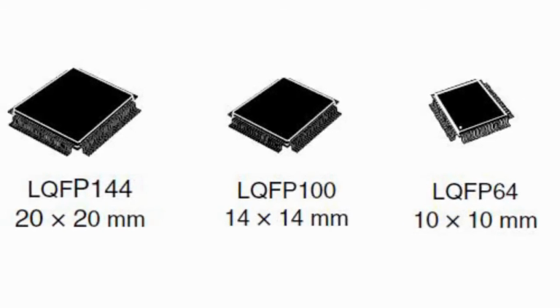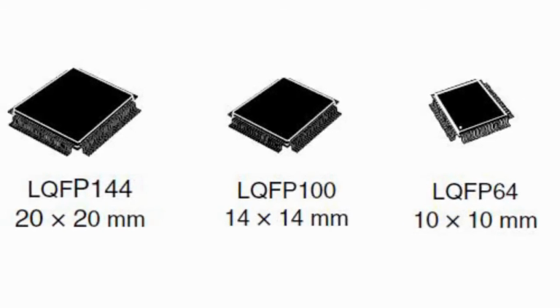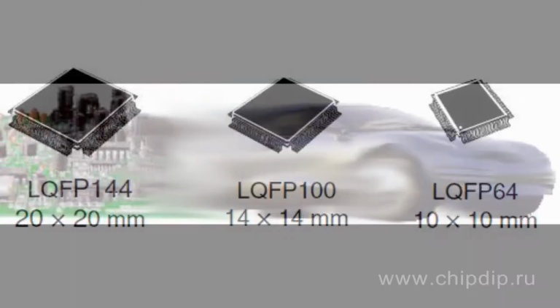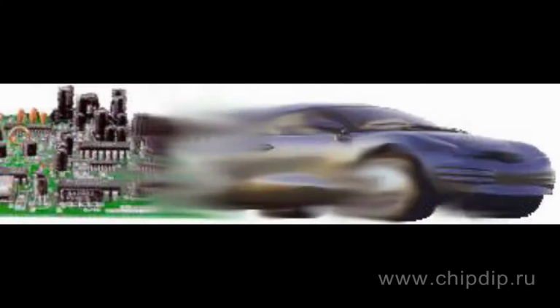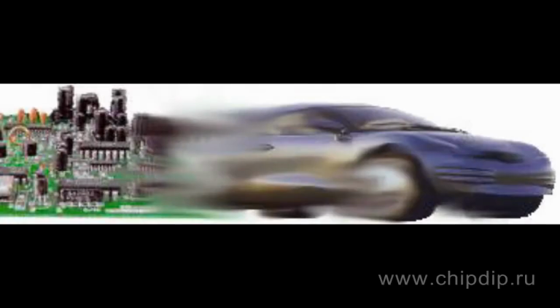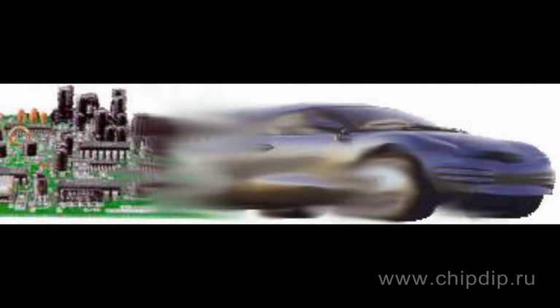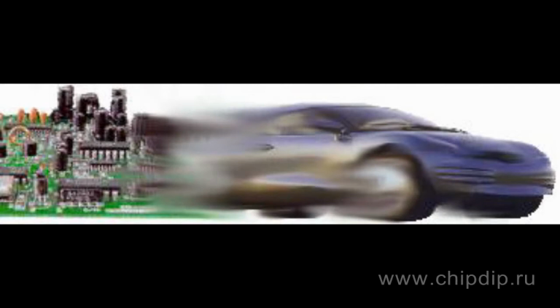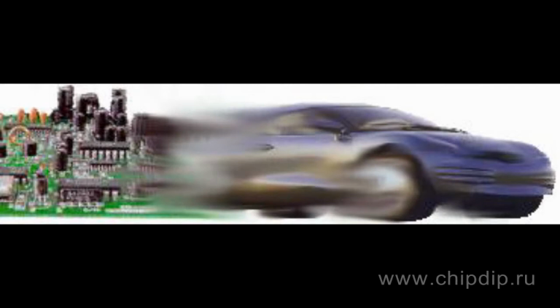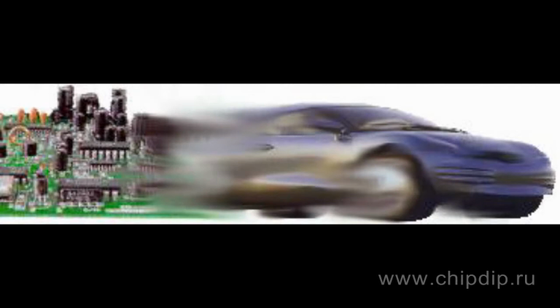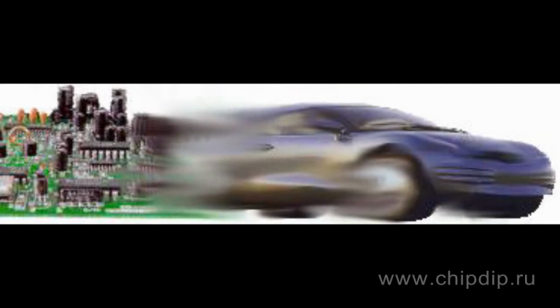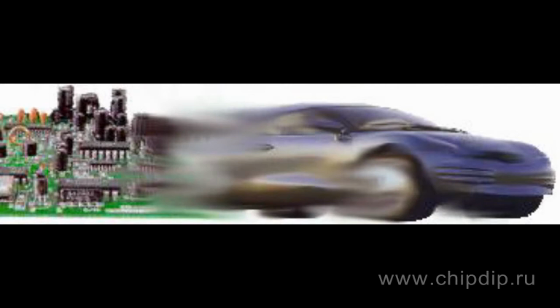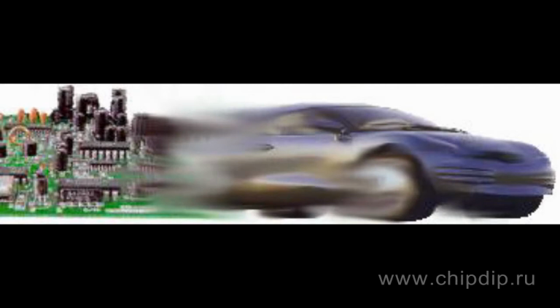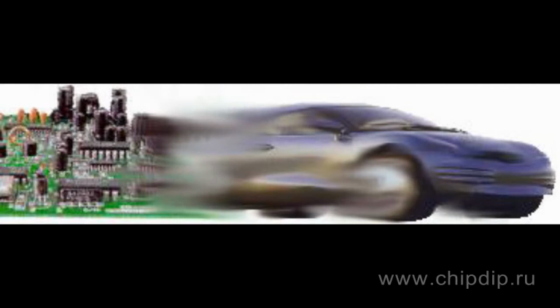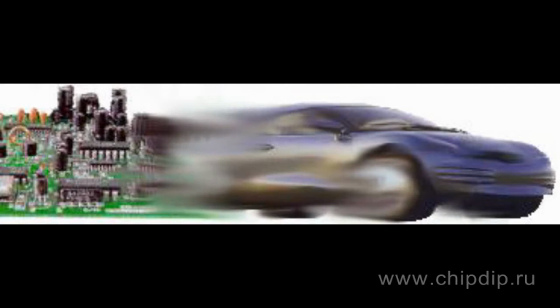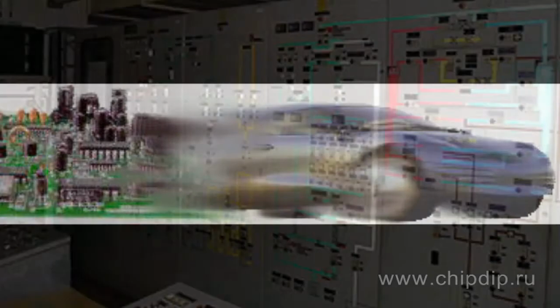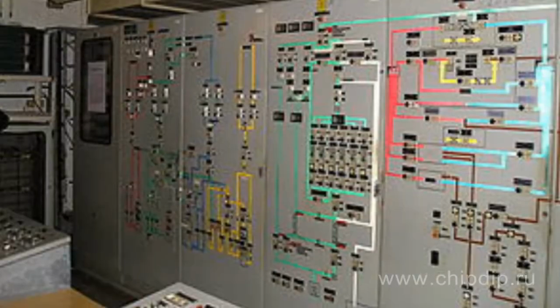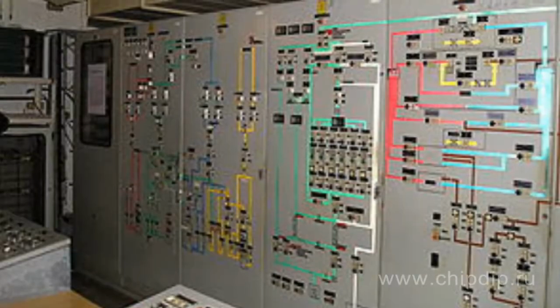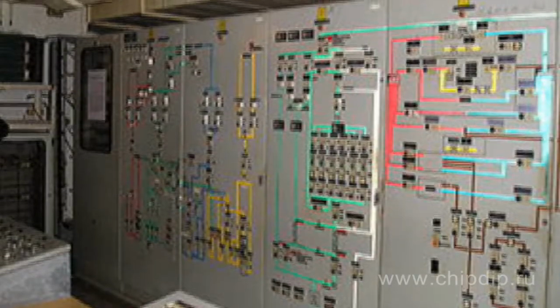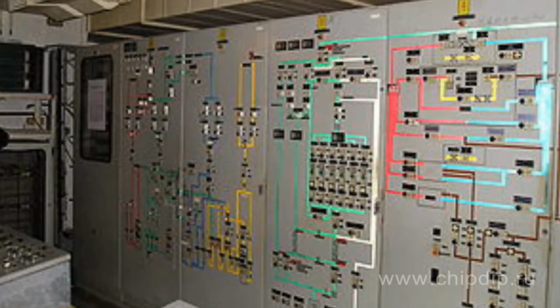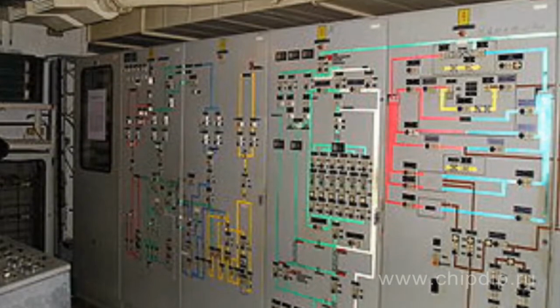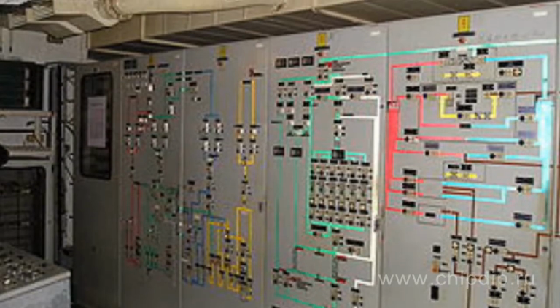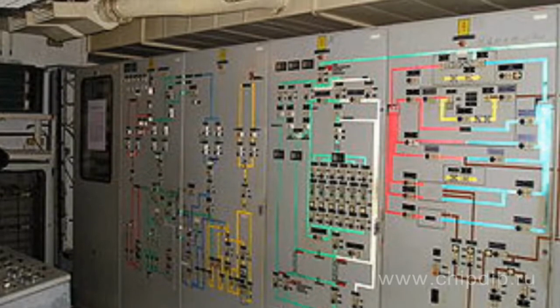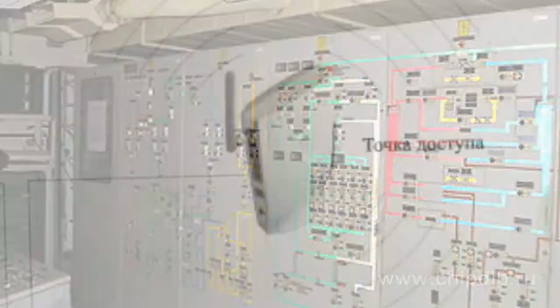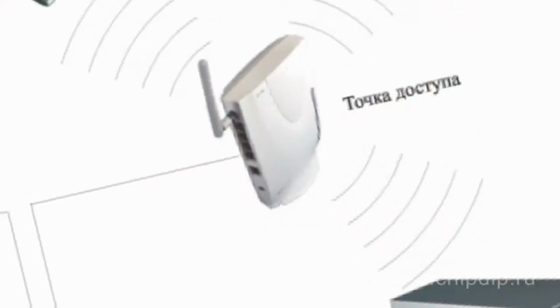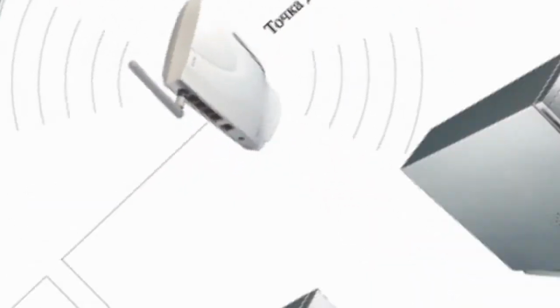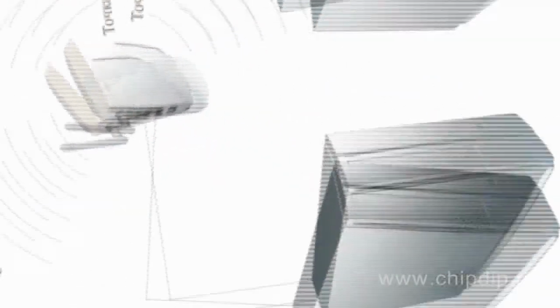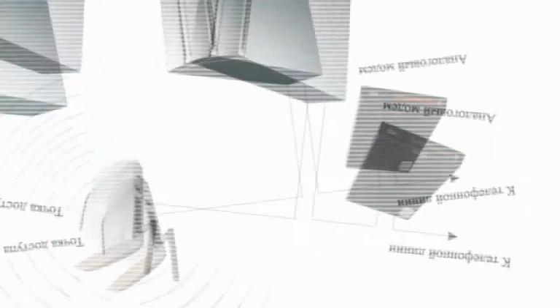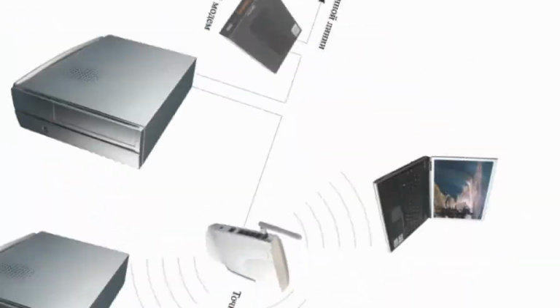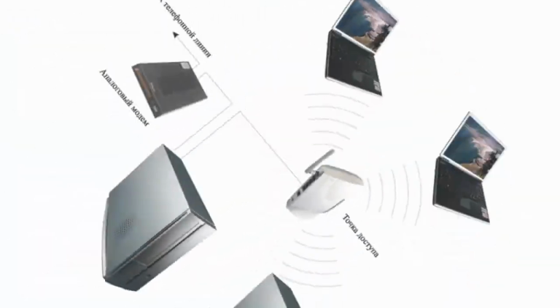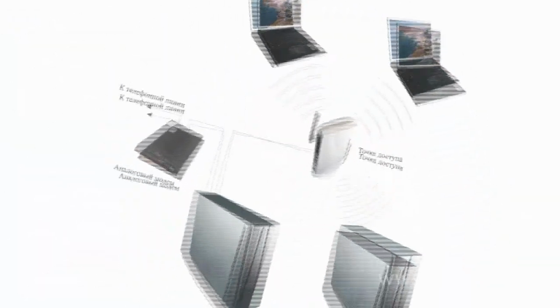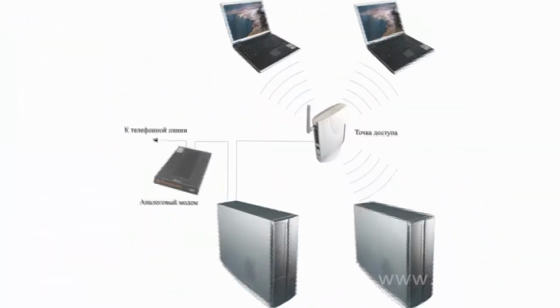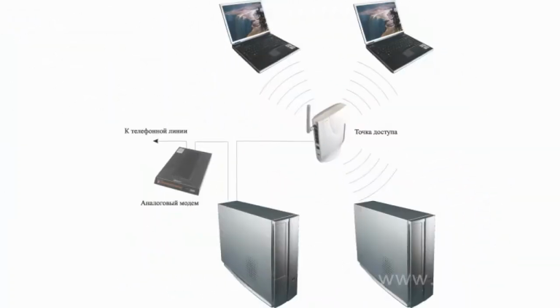Microcontrollers find wide application in automatic electronic equipment, industrial automatic equipment, and wireless communication equipment.